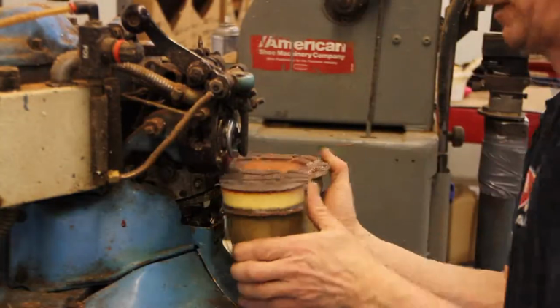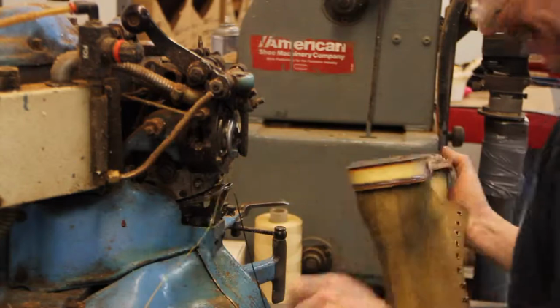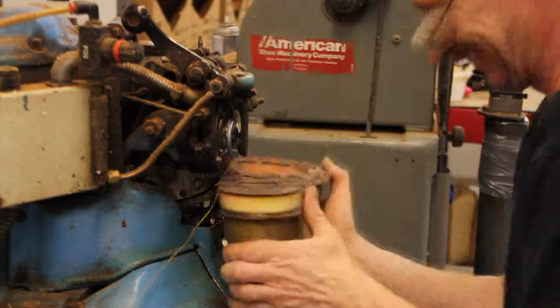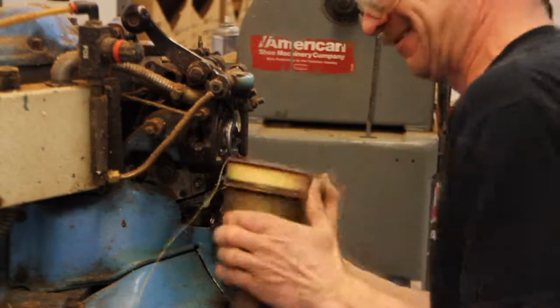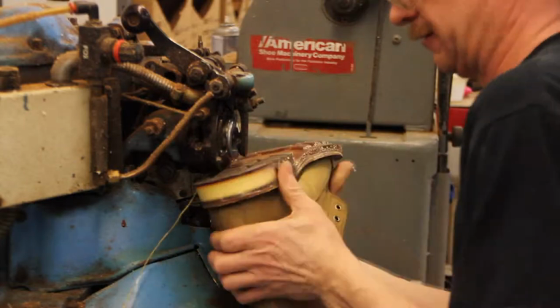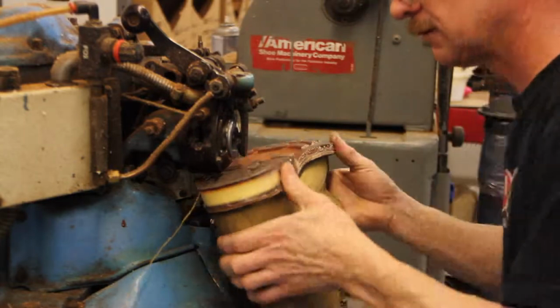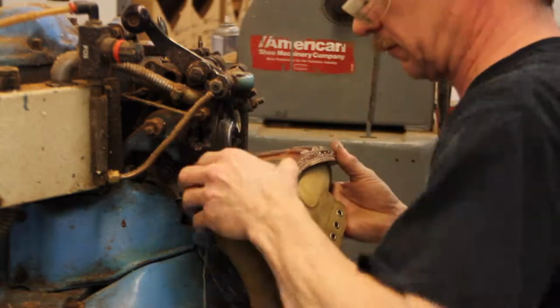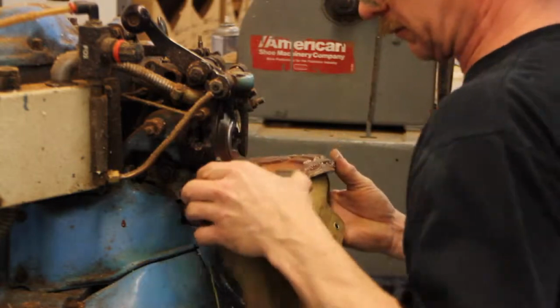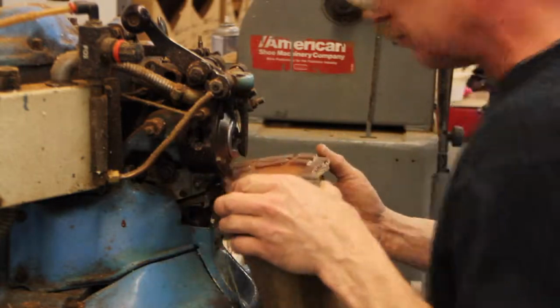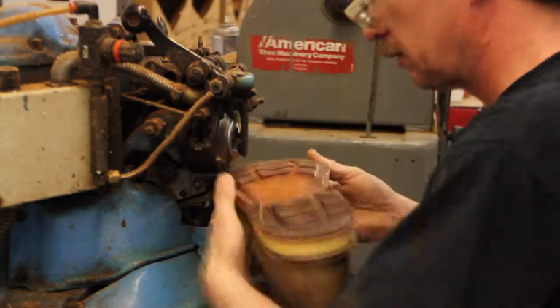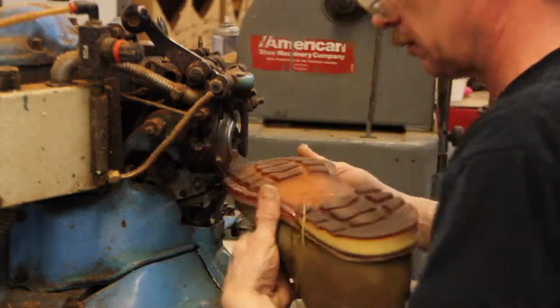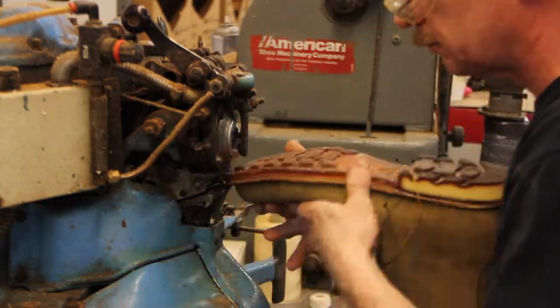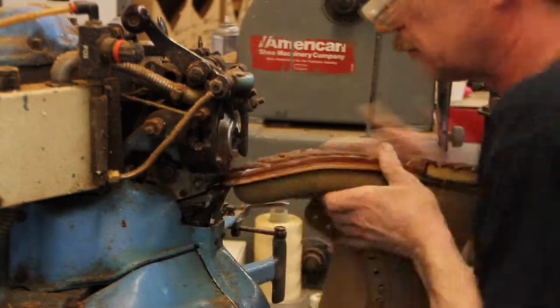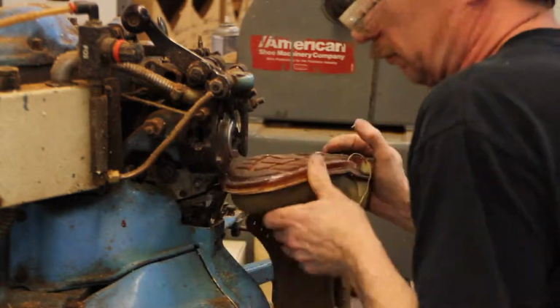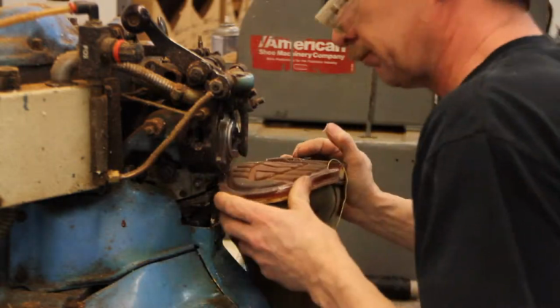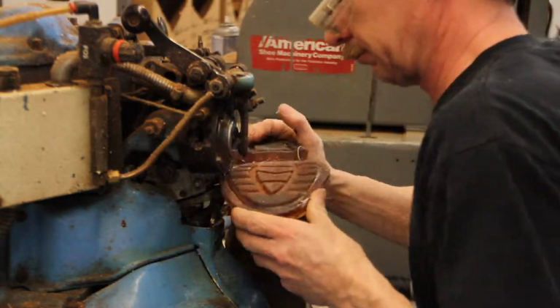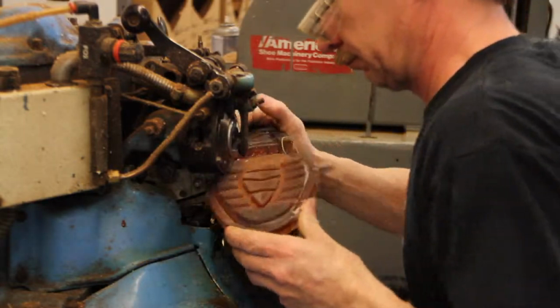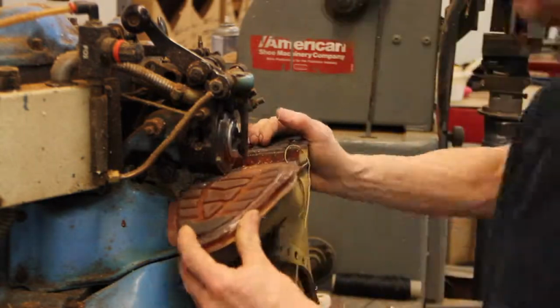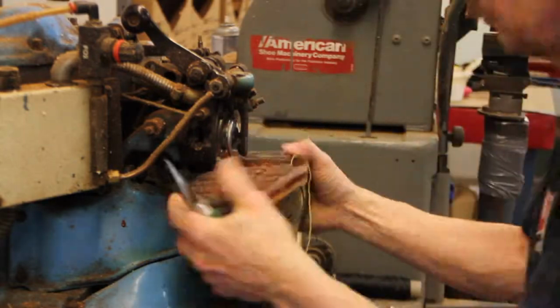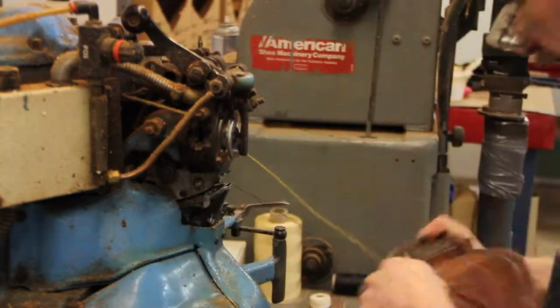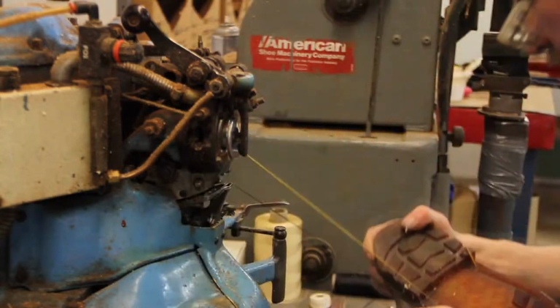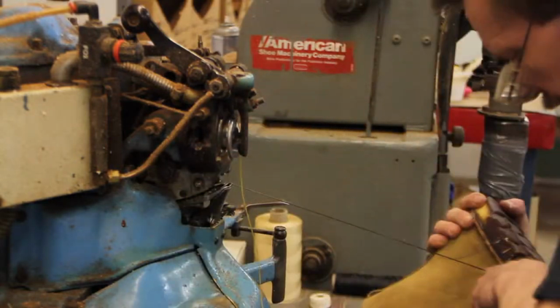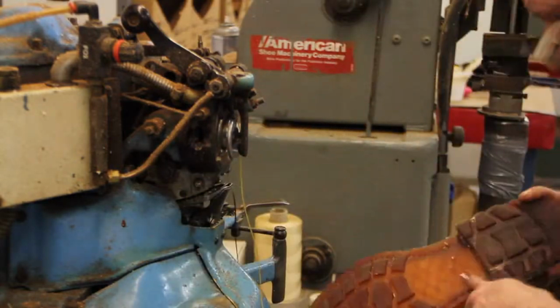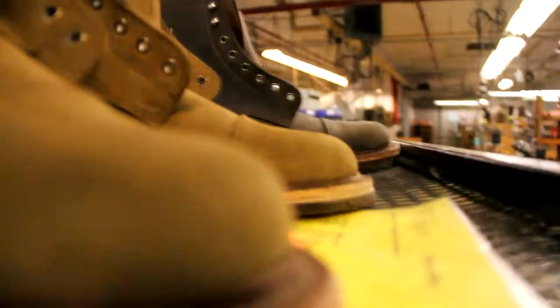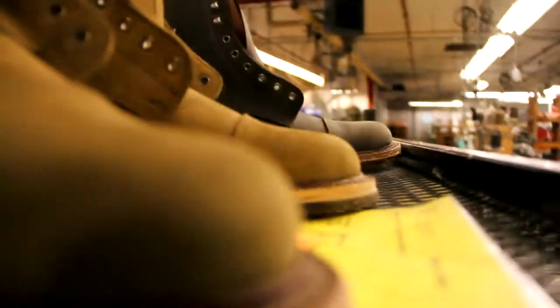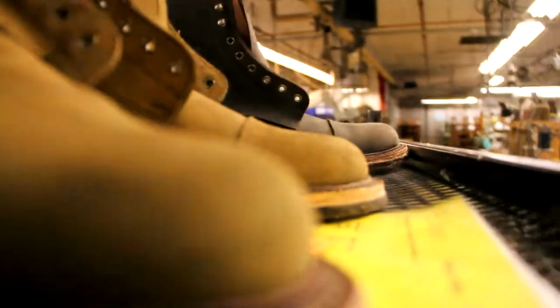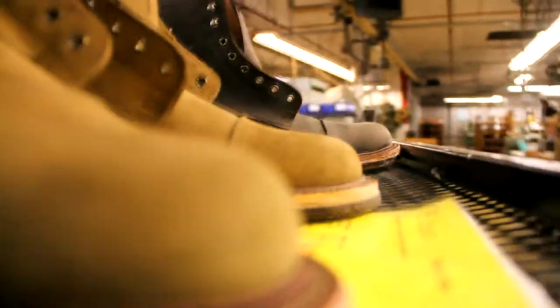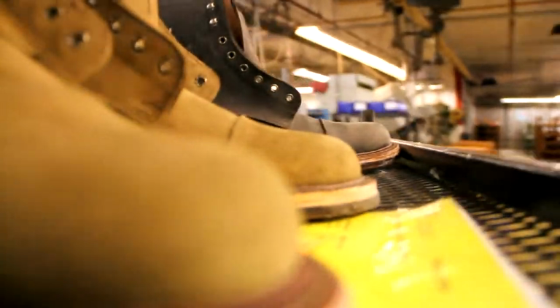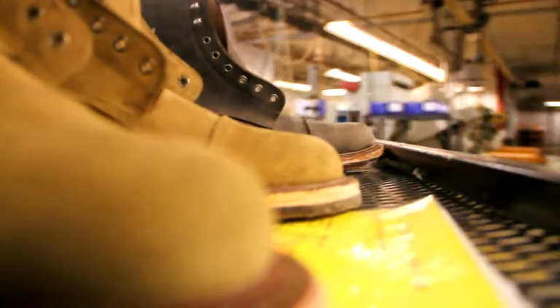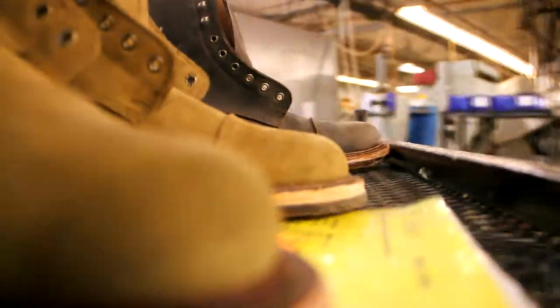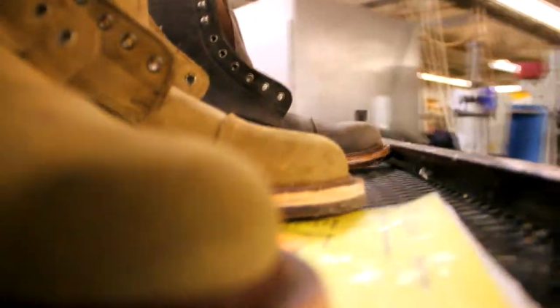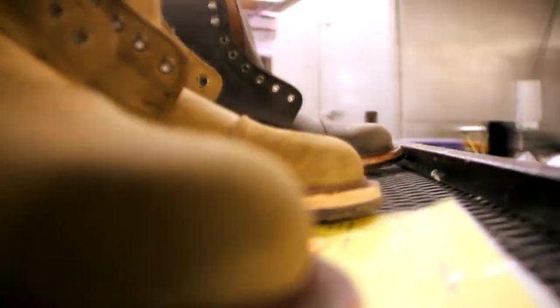The Knox boot is made from rugged, waterproof, military grade, full grain suede.